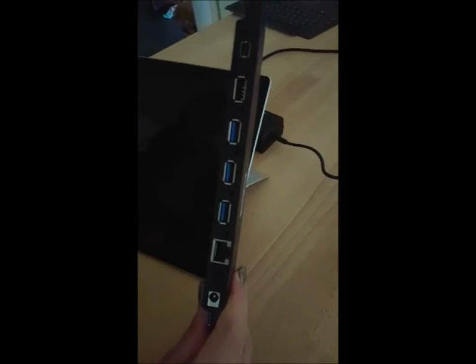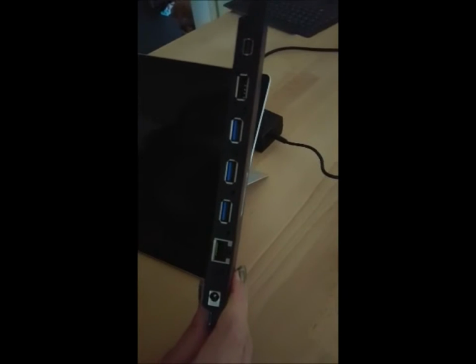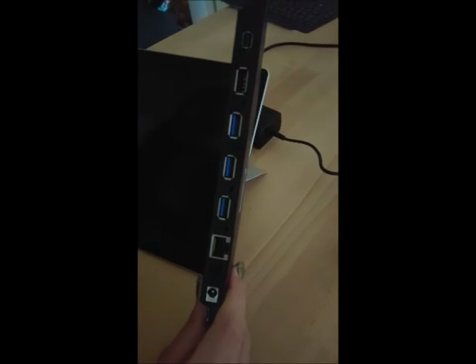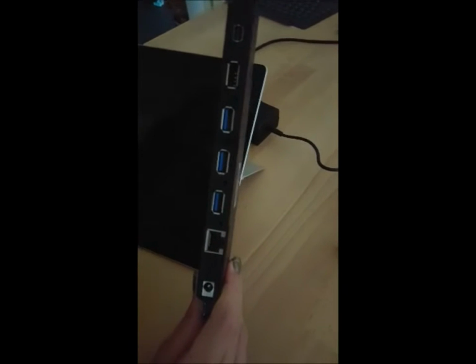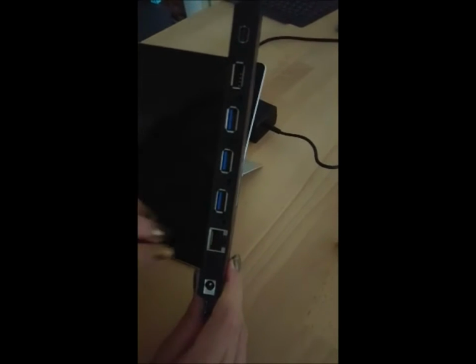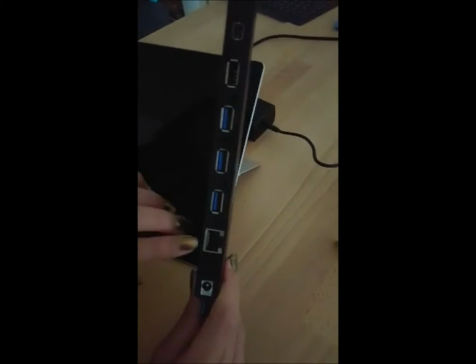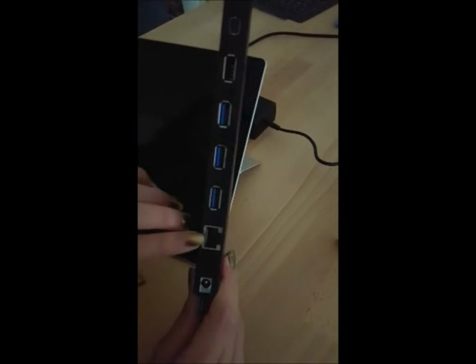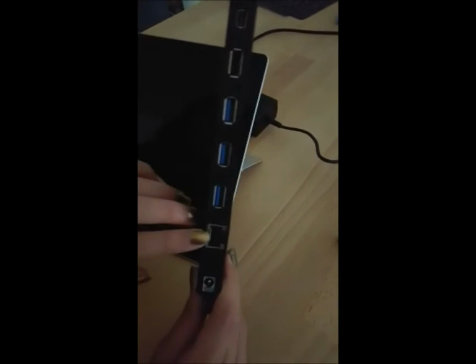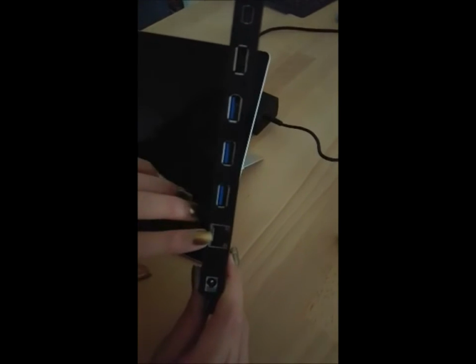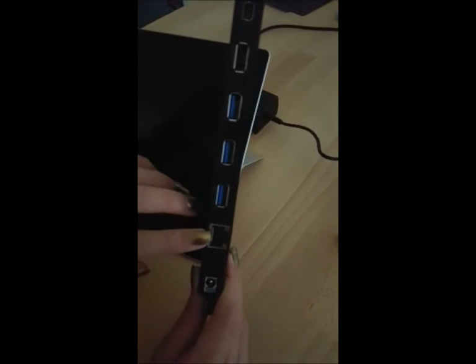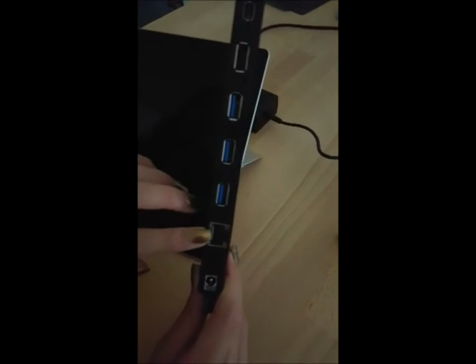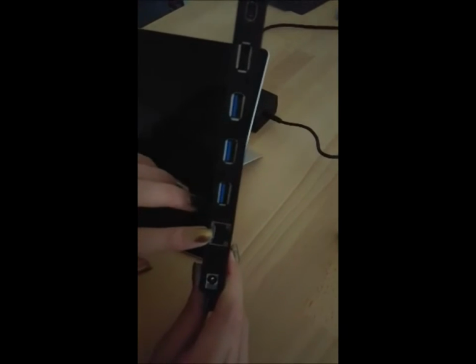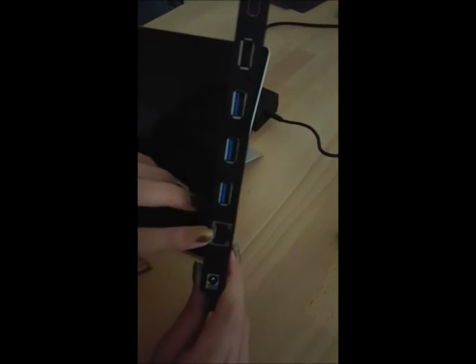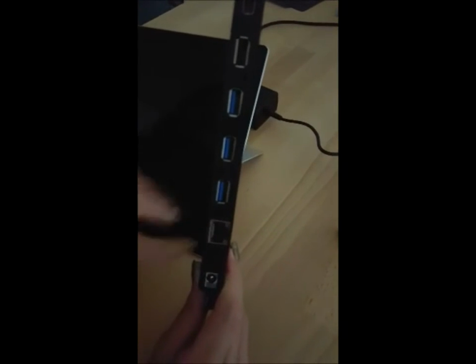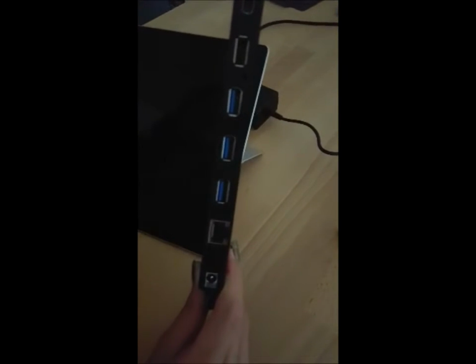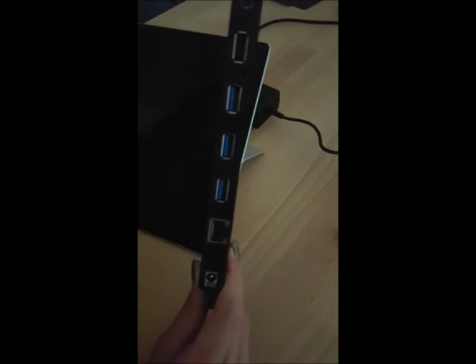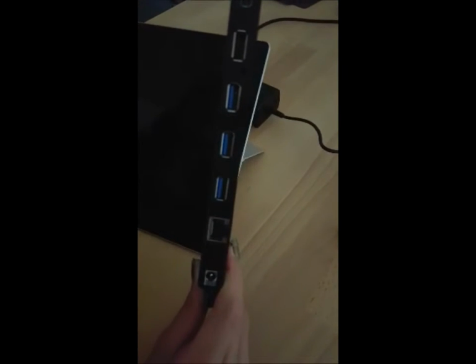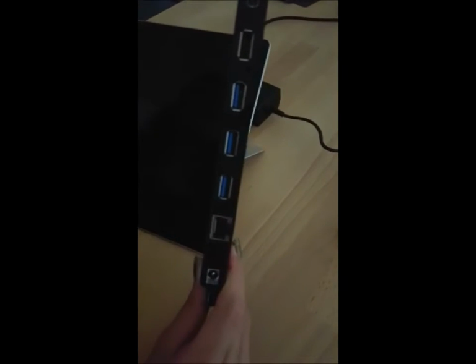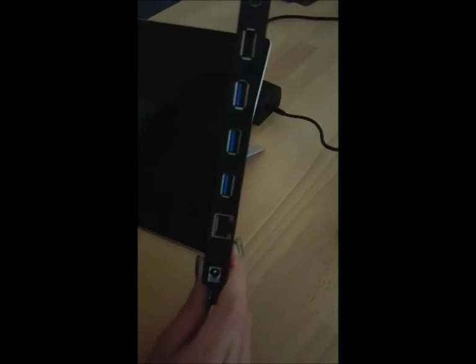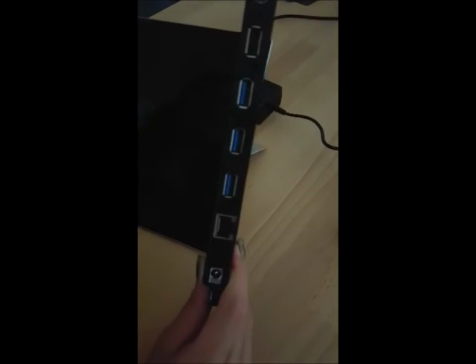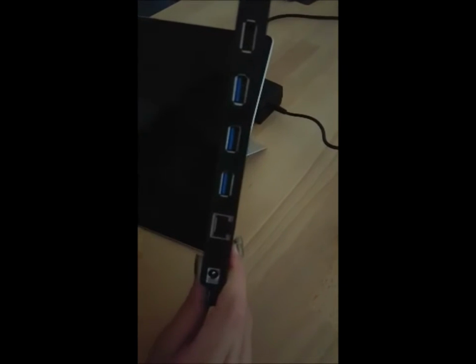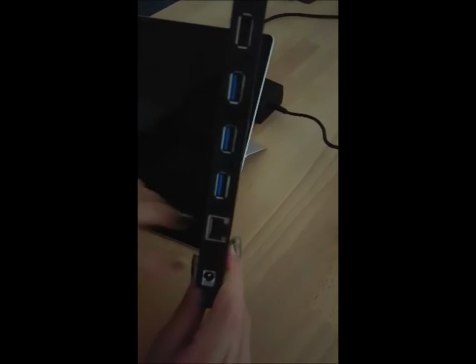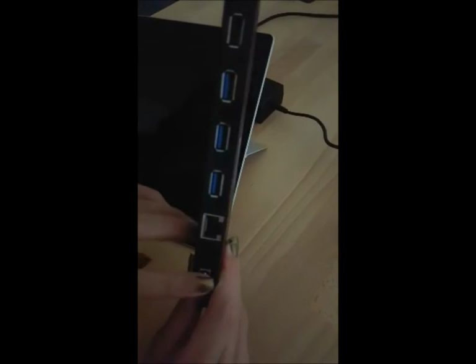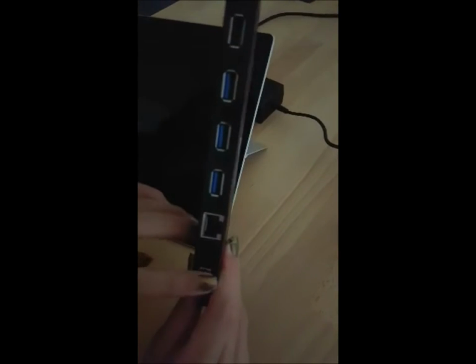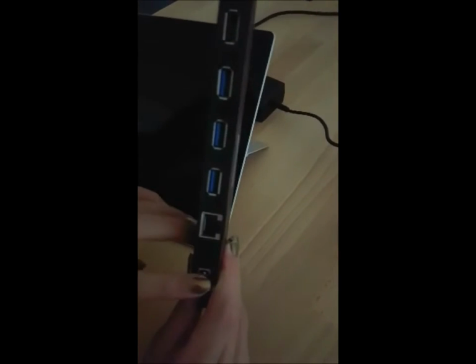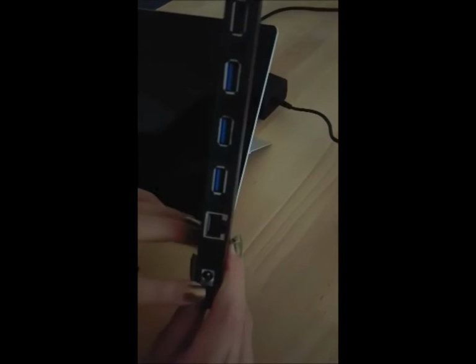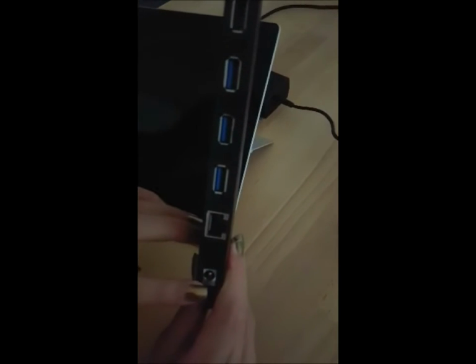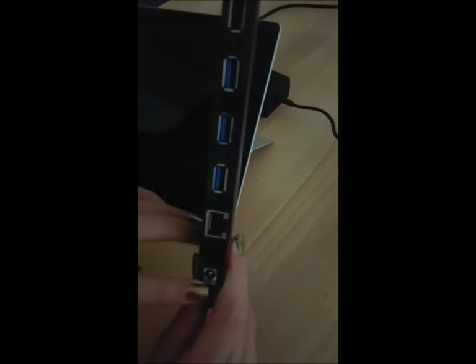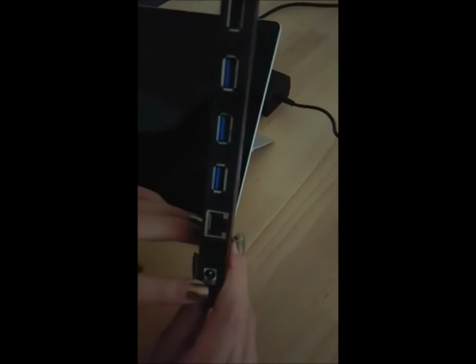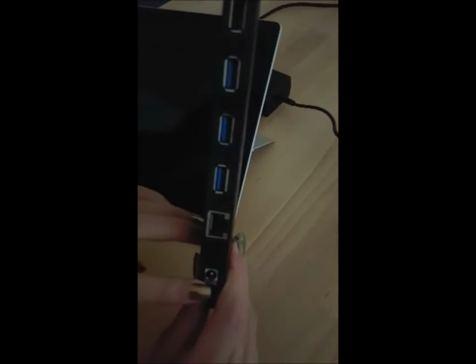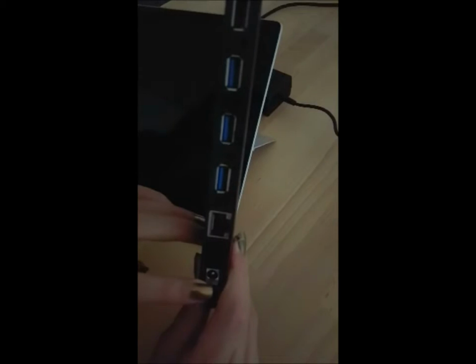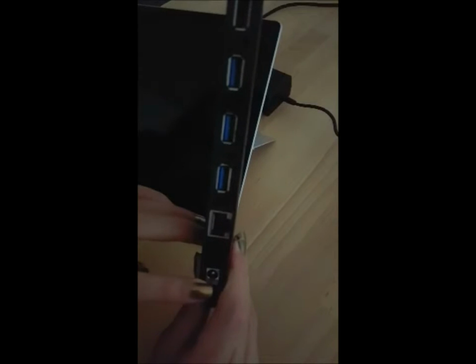The next one is the Gigabit Ethernet port. And last but not least is the charging port.